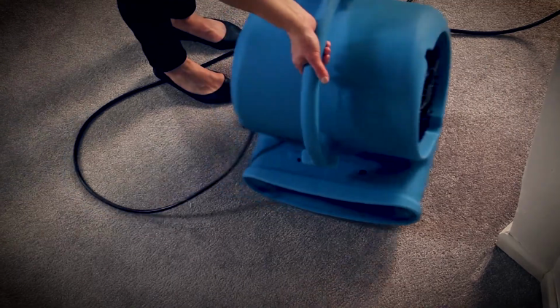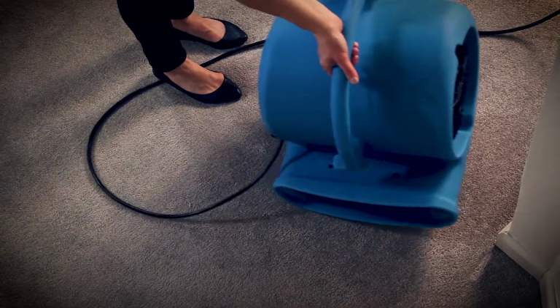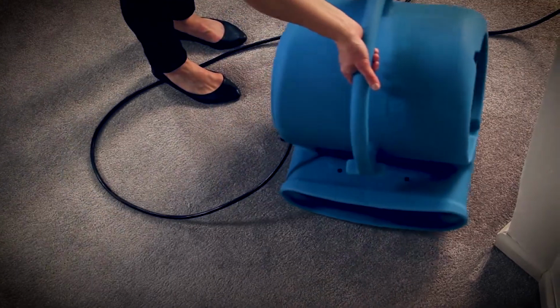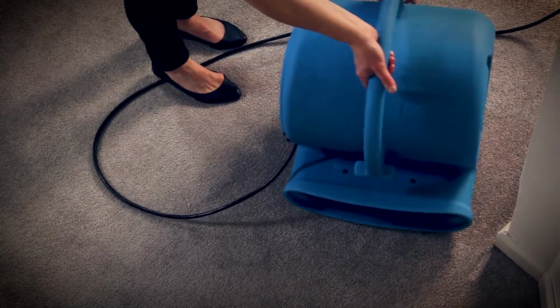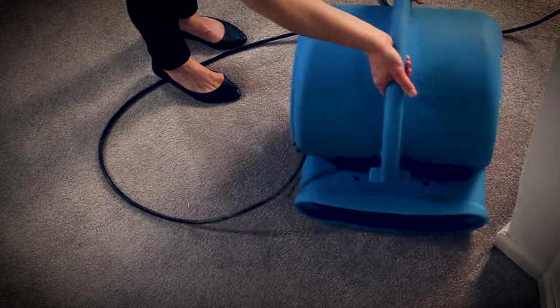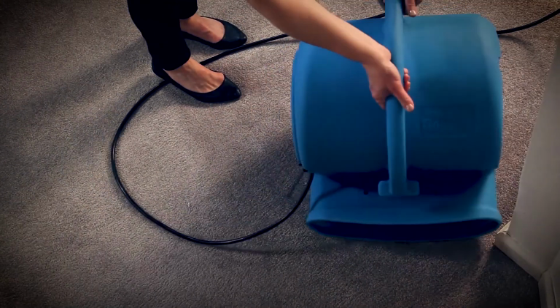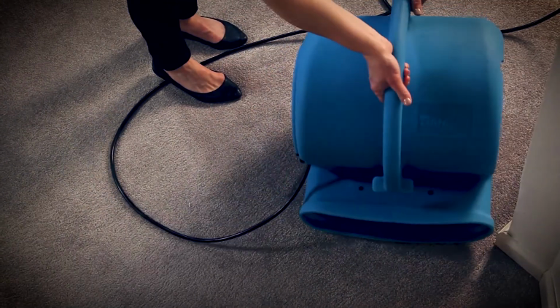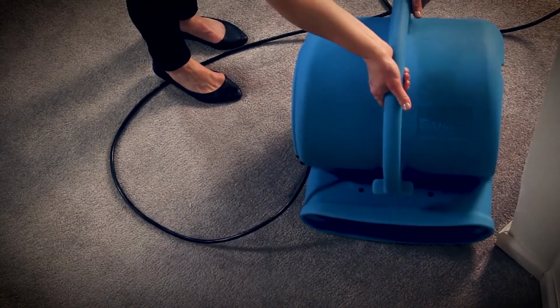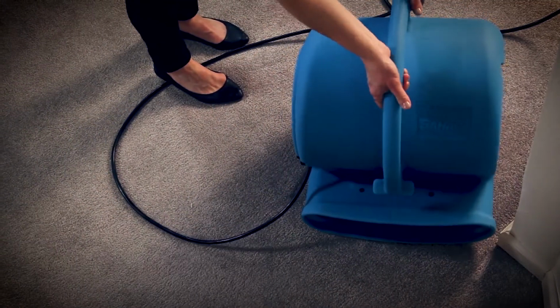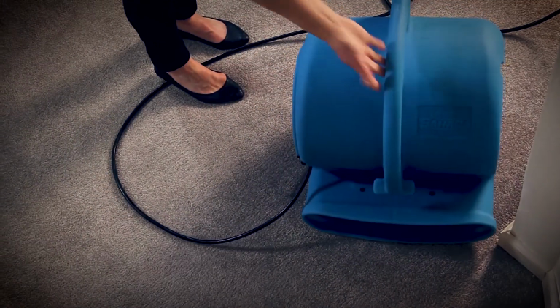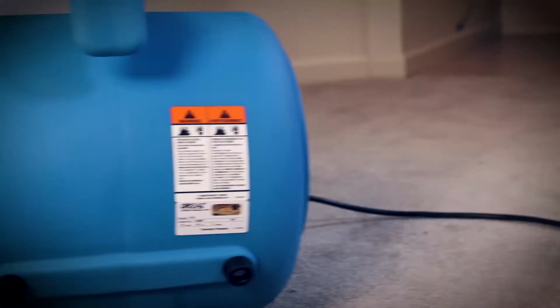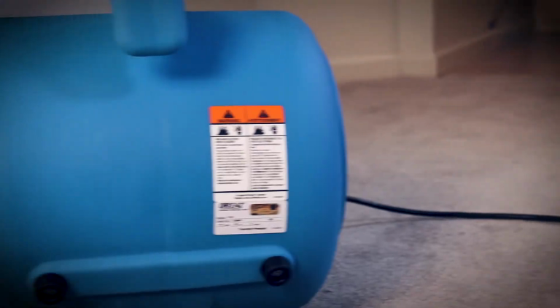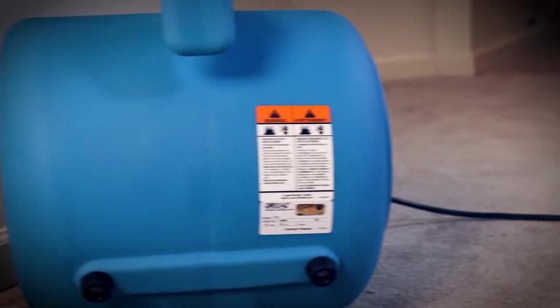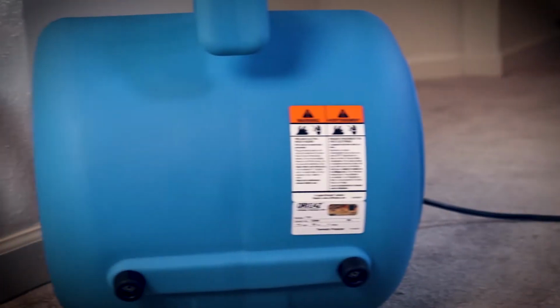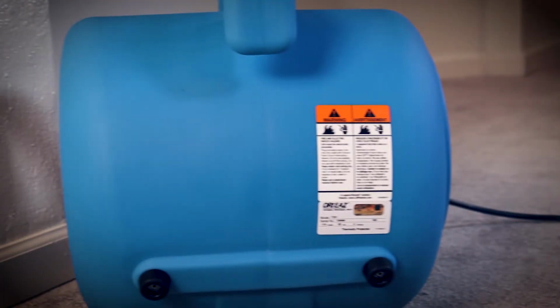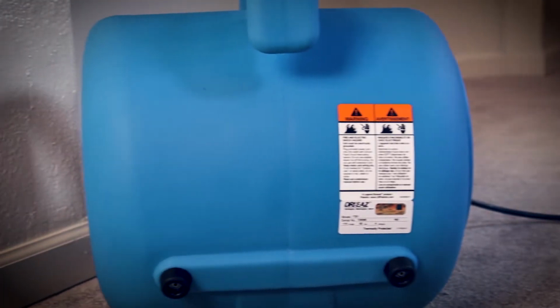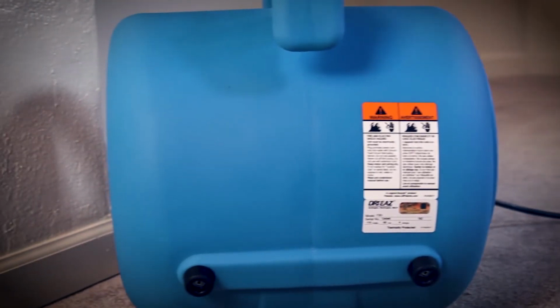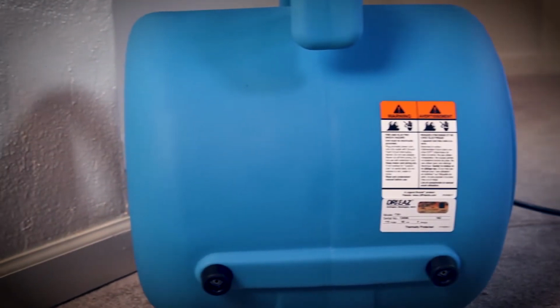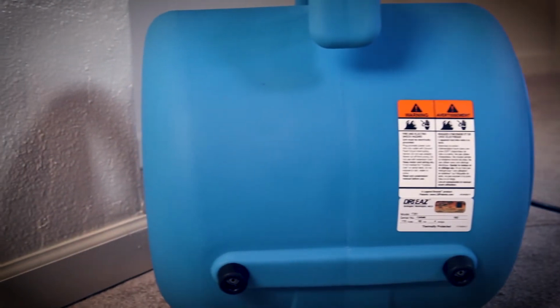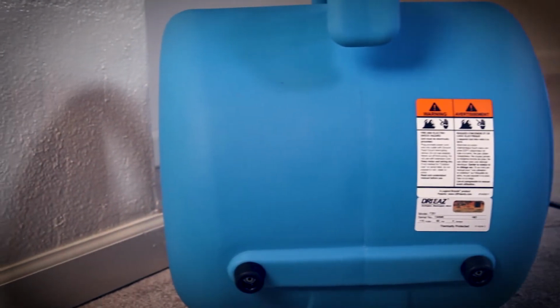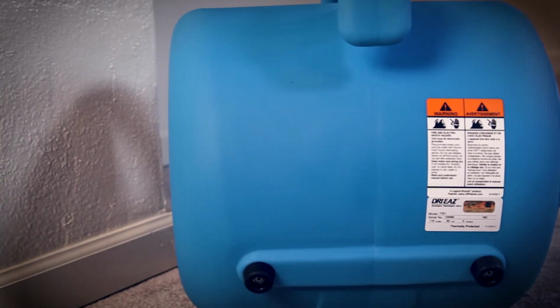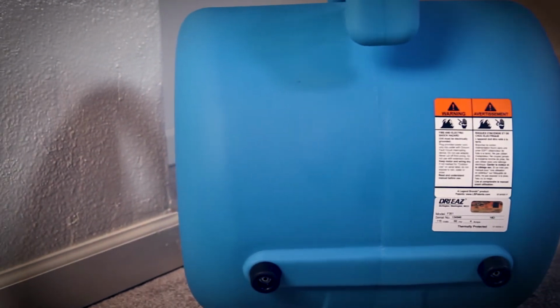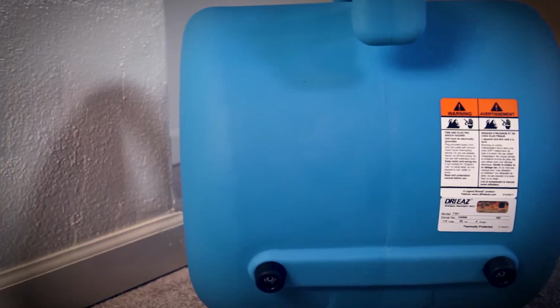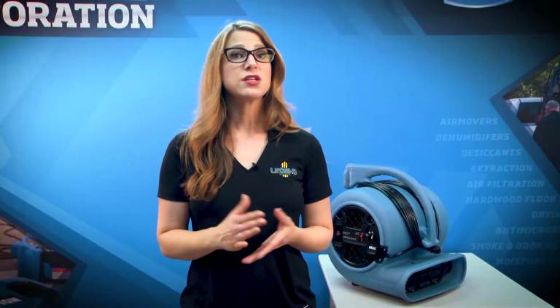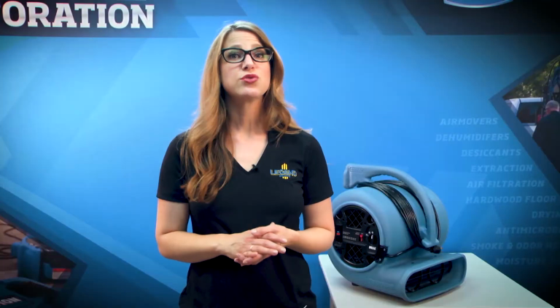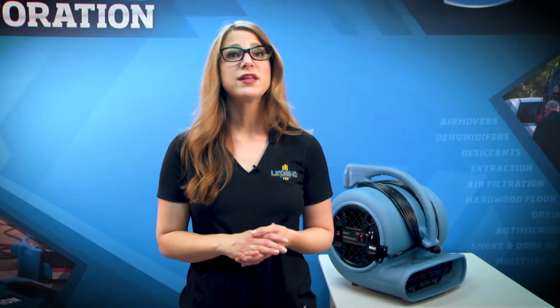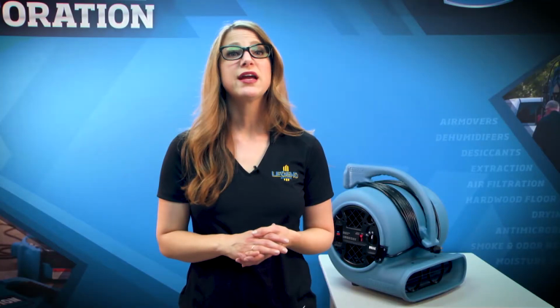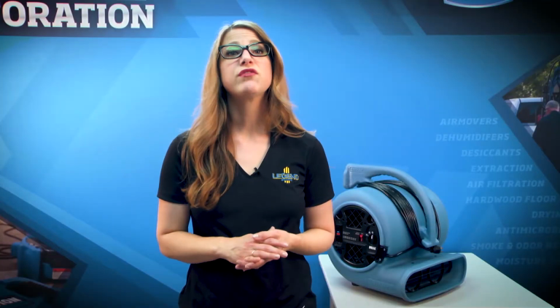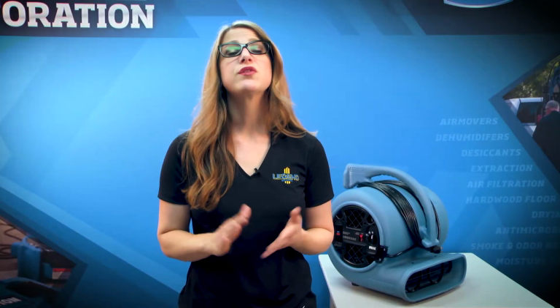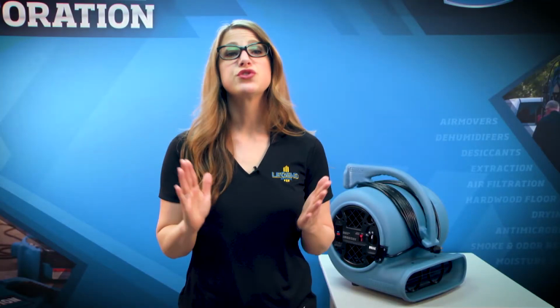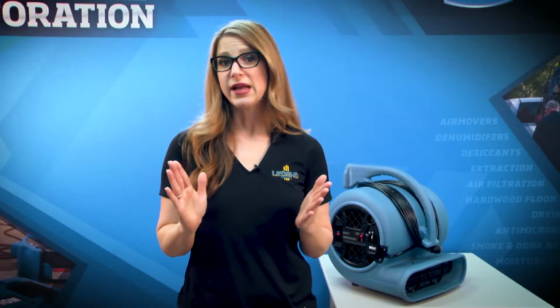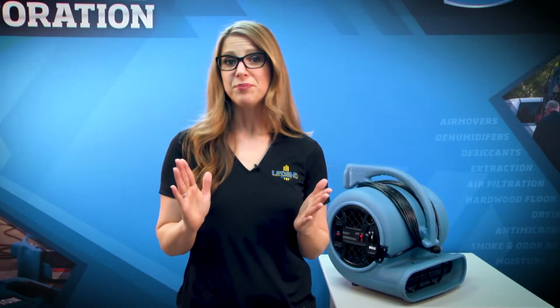When drying walls, place the air mover at an angle. To dry ceilings, direct the airflow straight up.